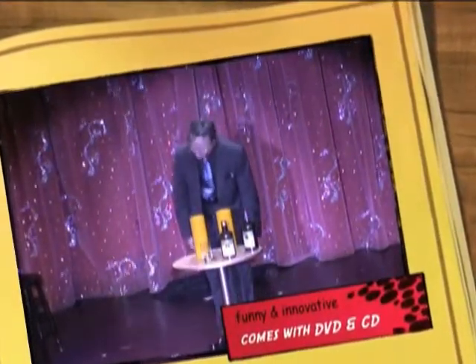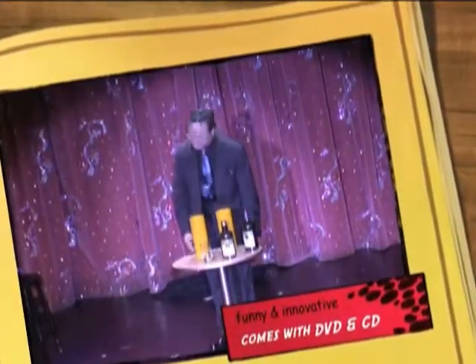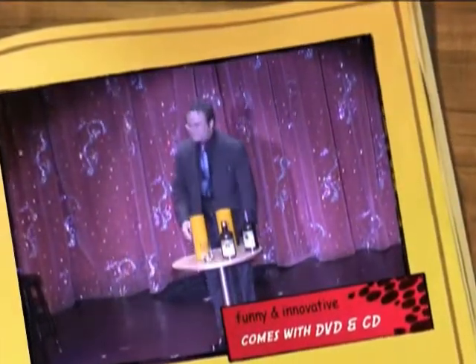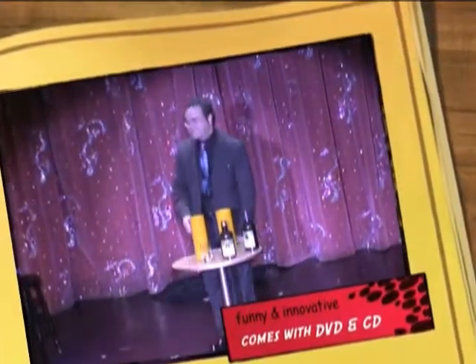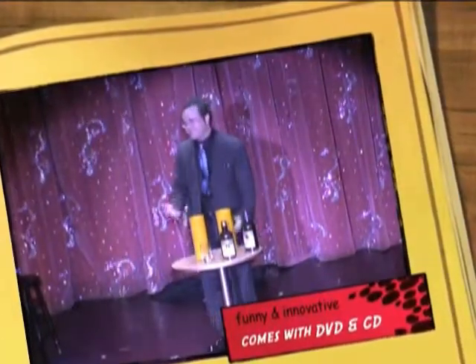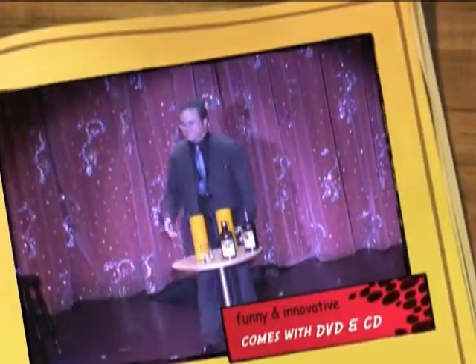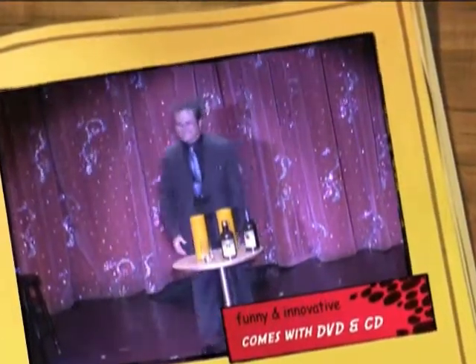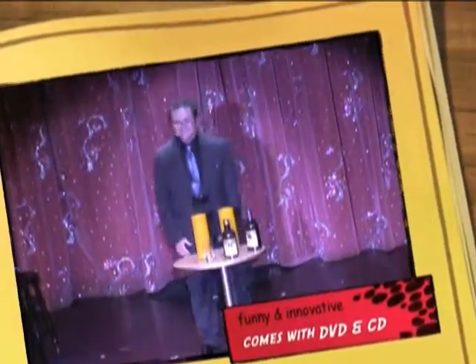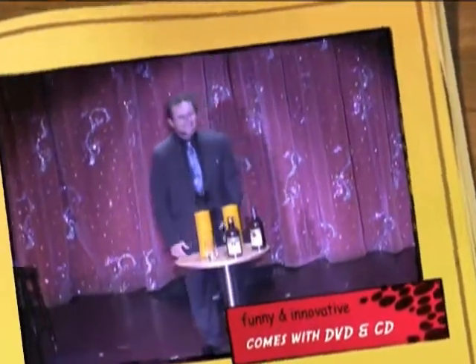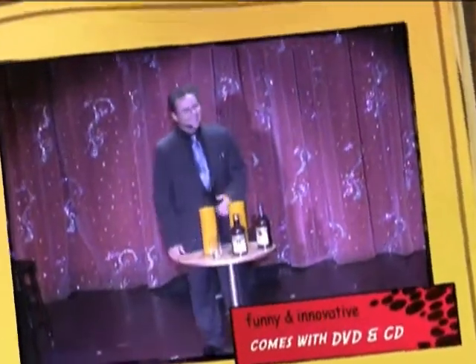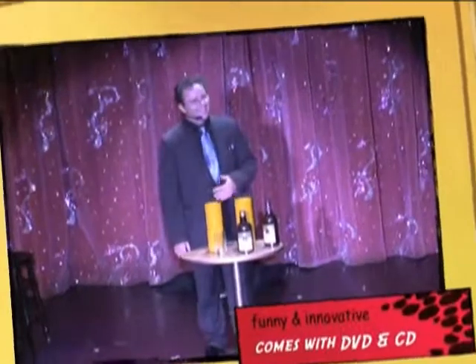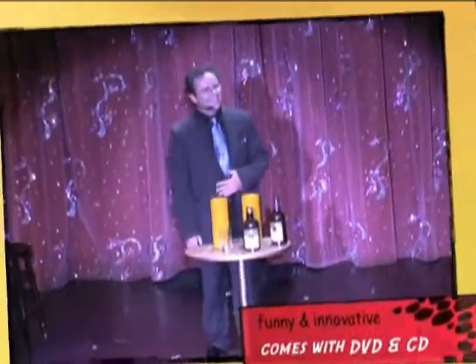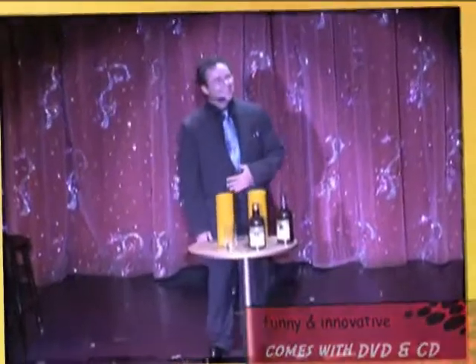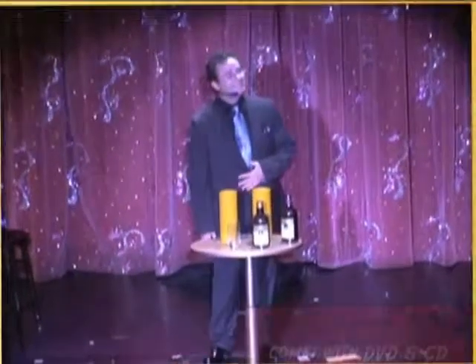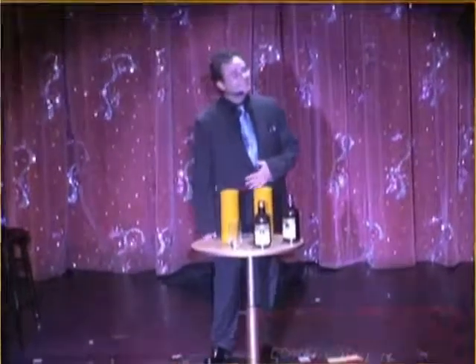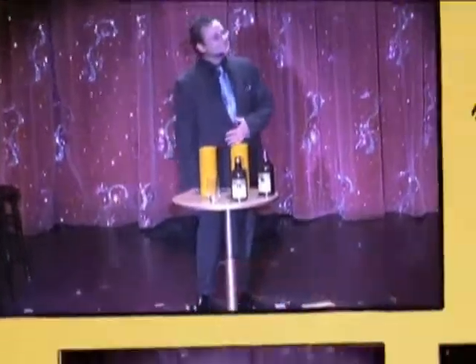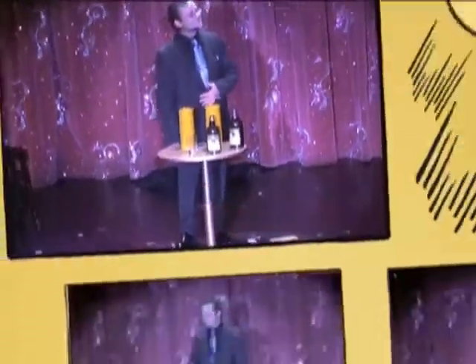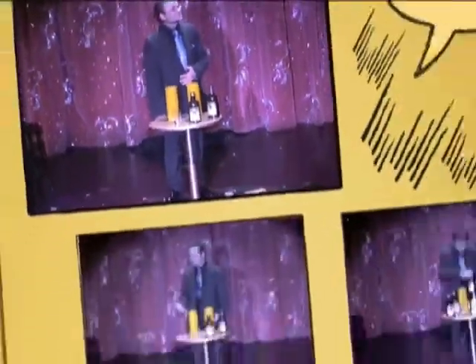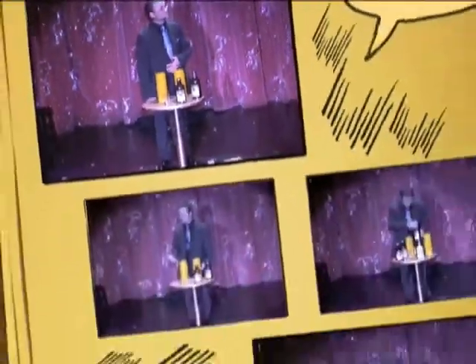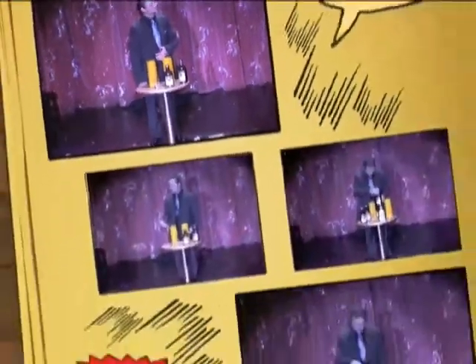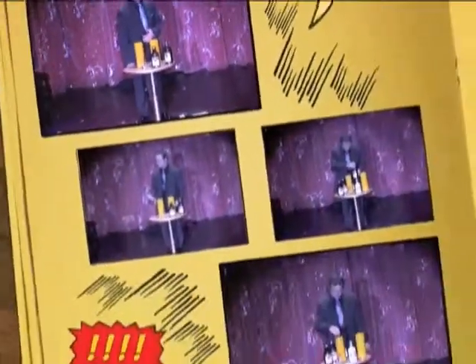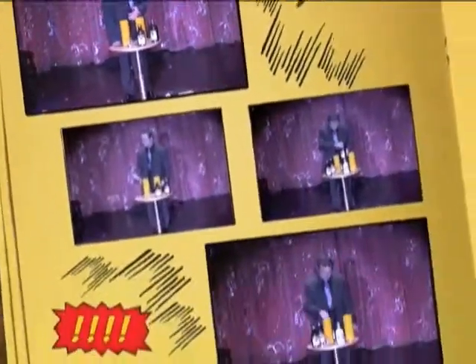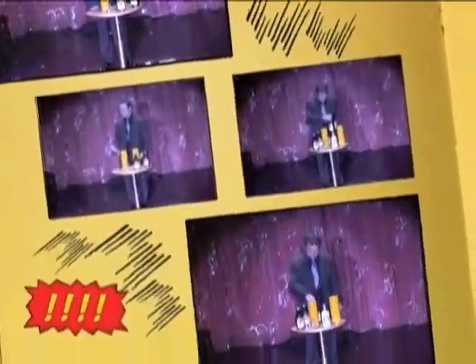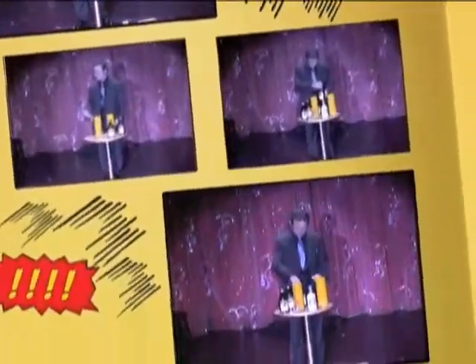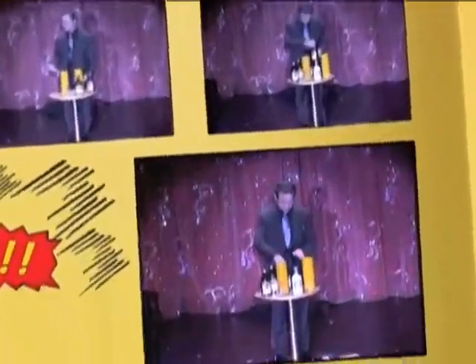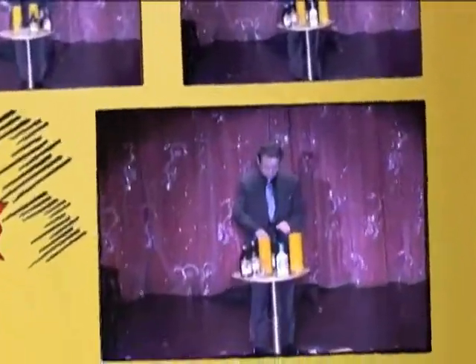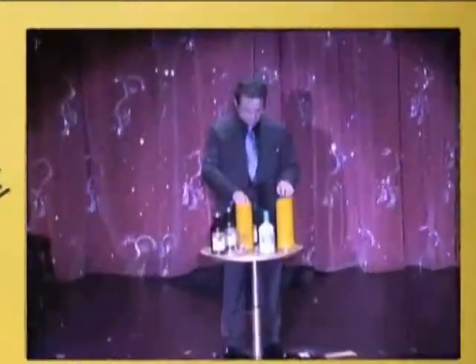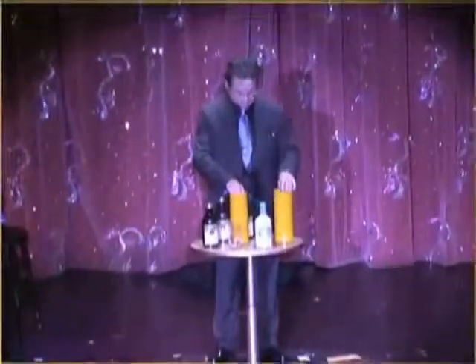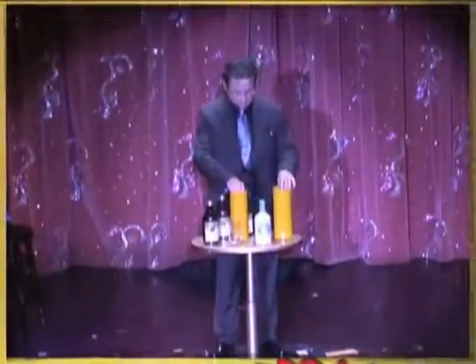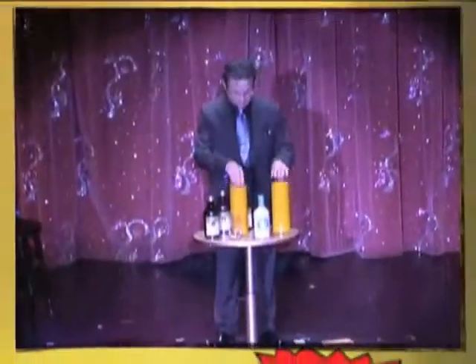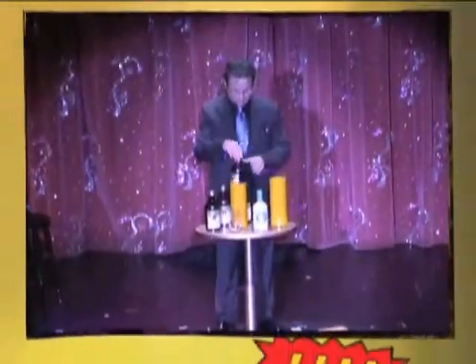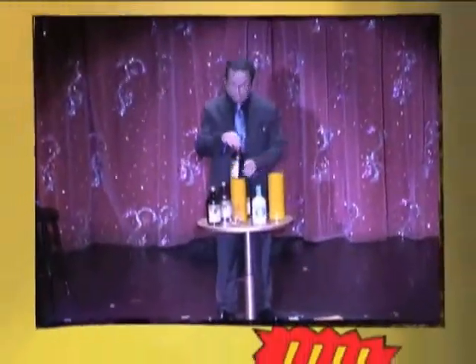My friends, you have just lost the famous $100 bottle. You will need another bottle.